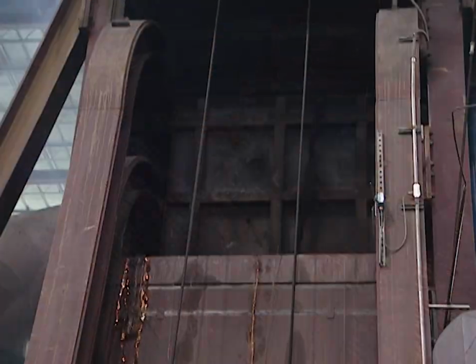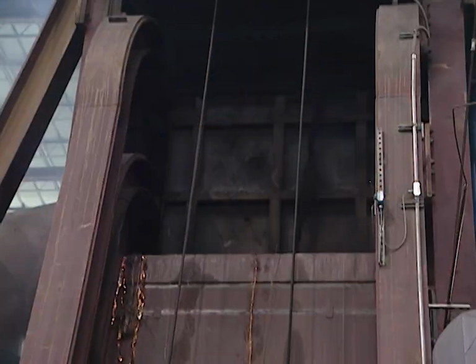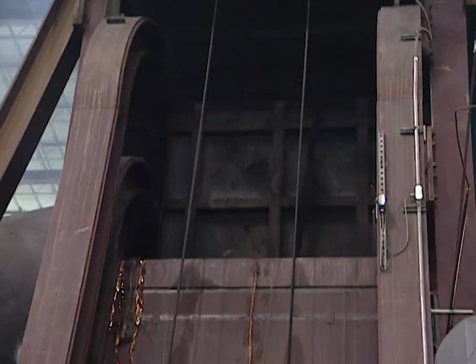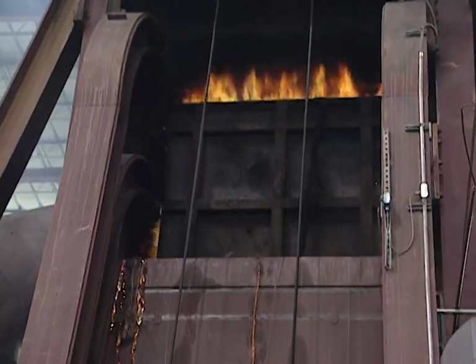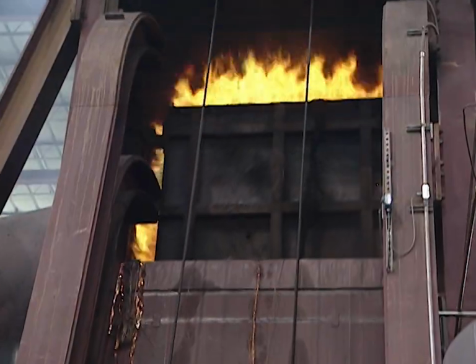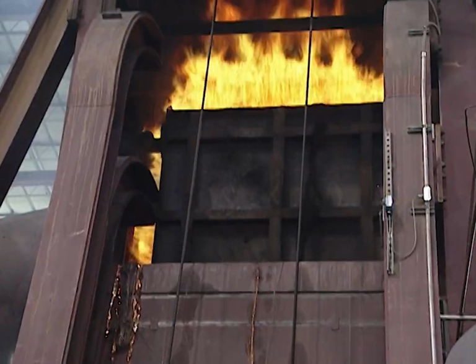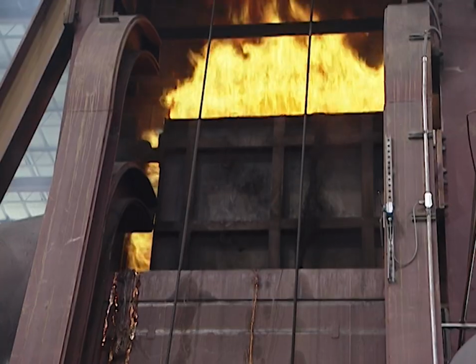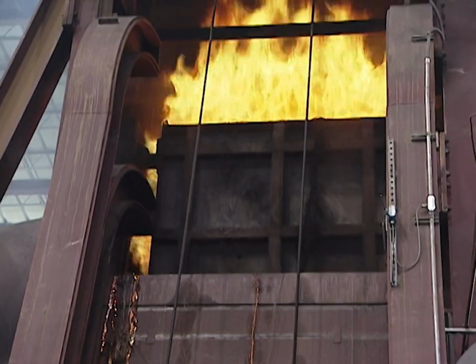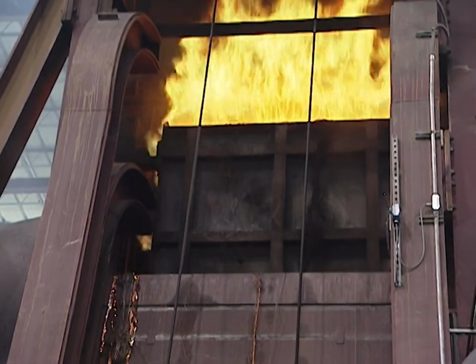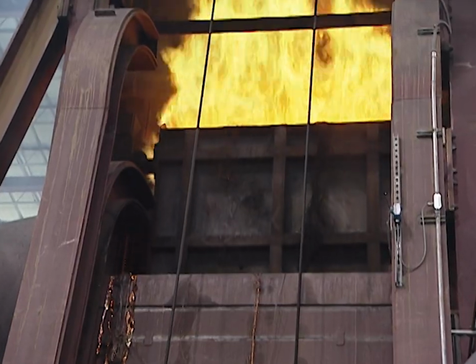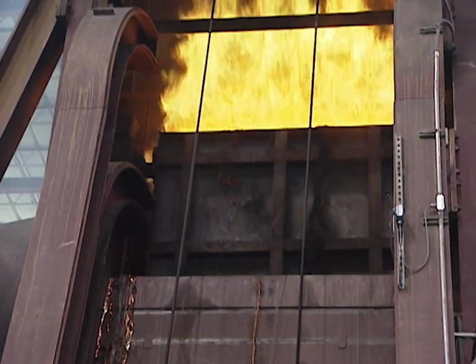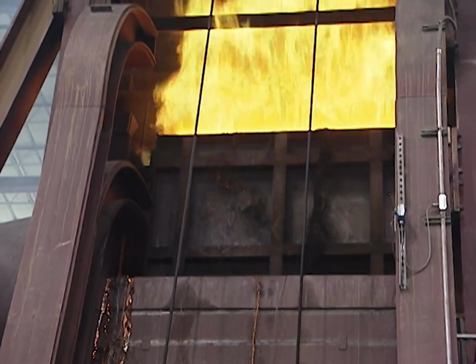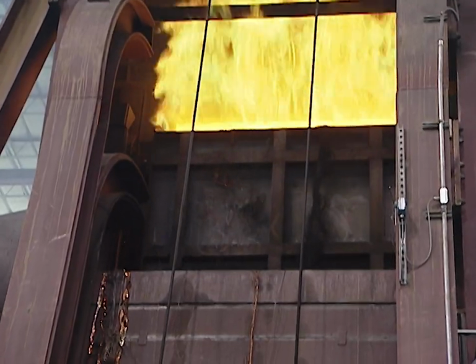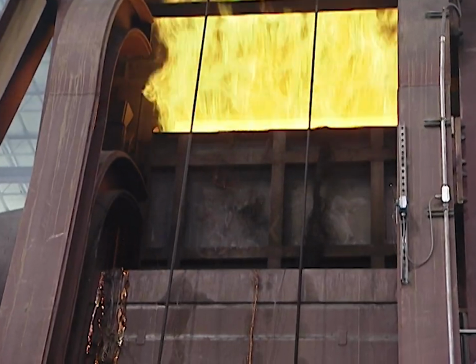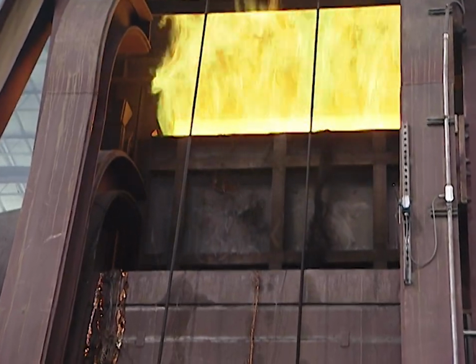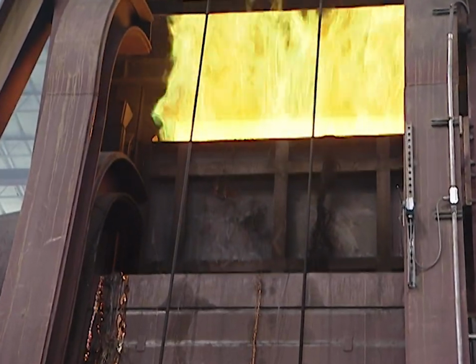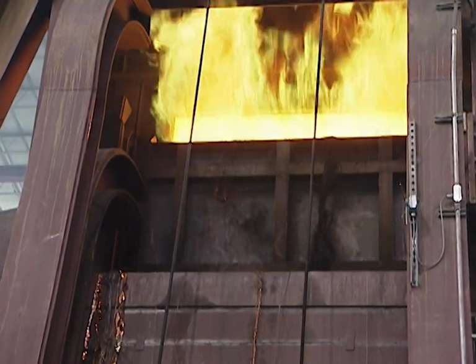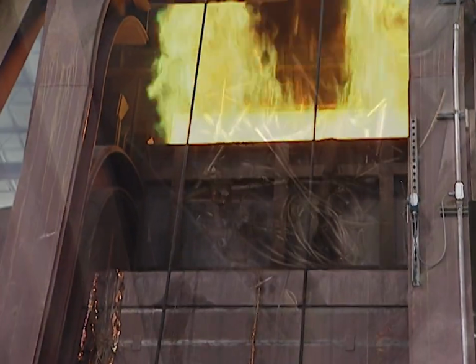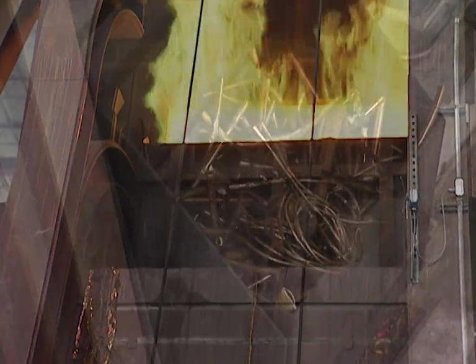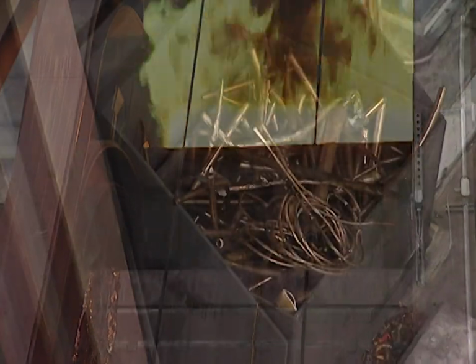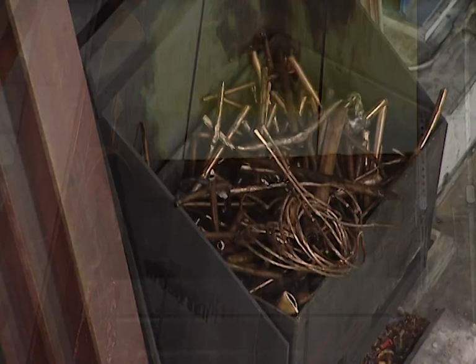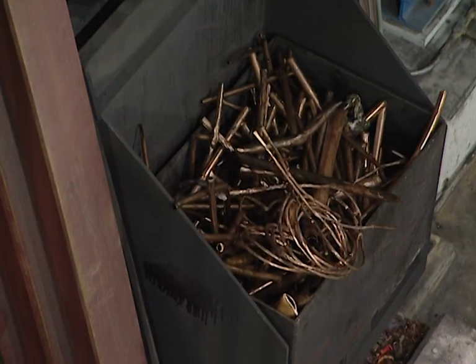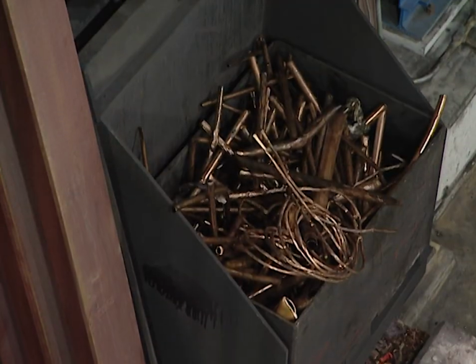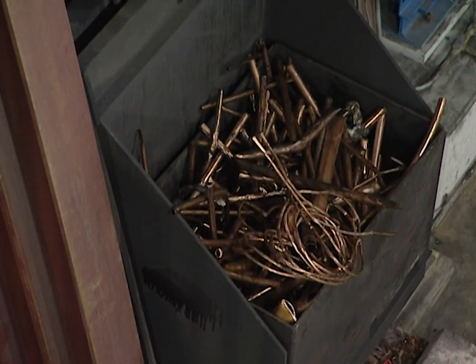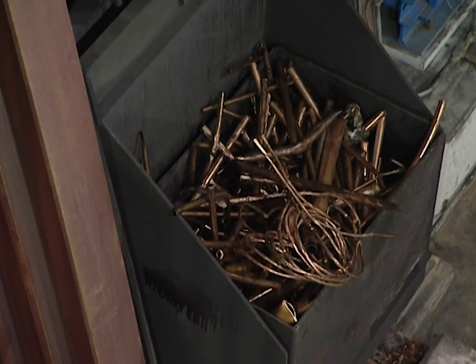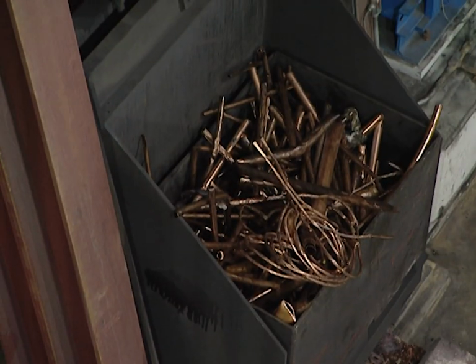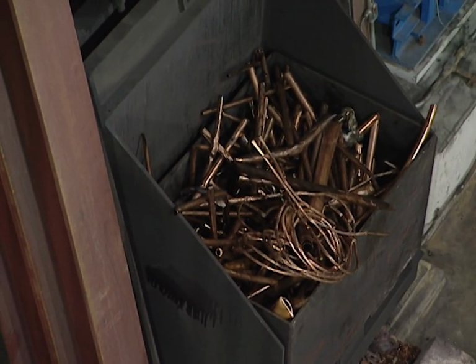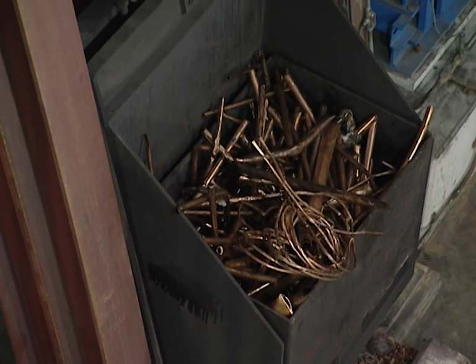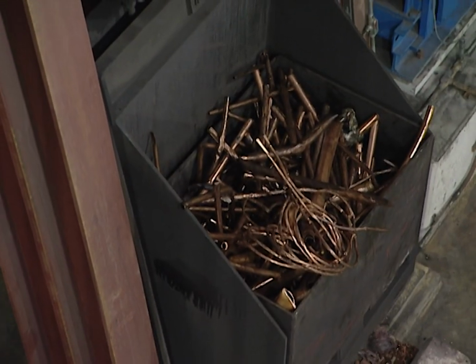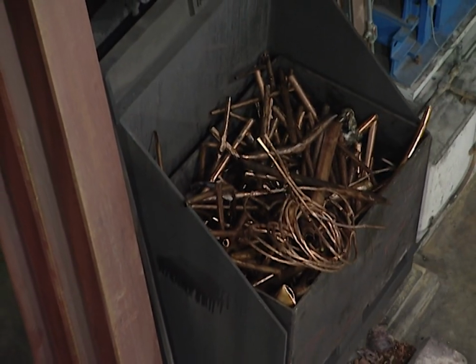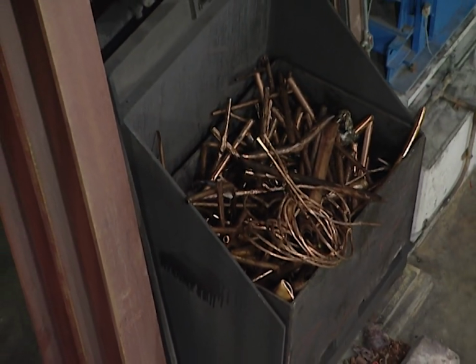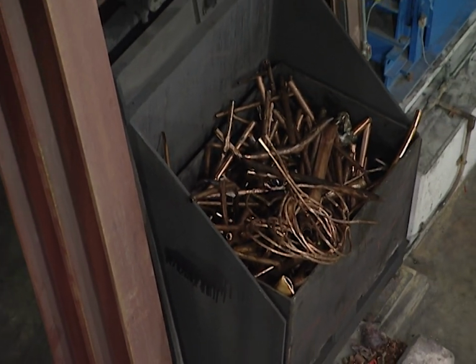In order to make that many tubes, they have to melt down a lot of copper — up to one million pounds each day.